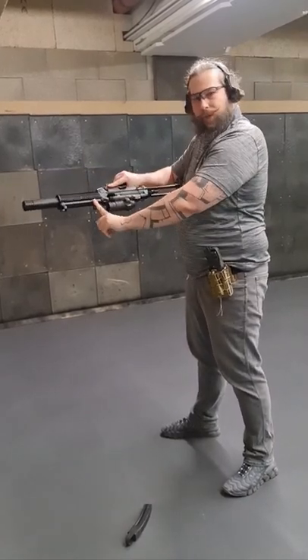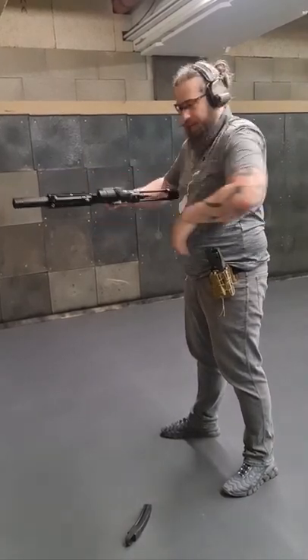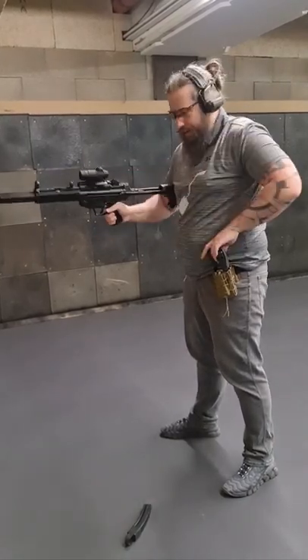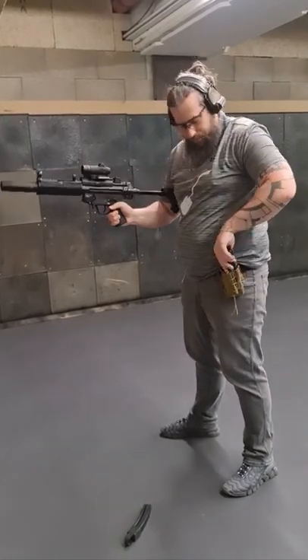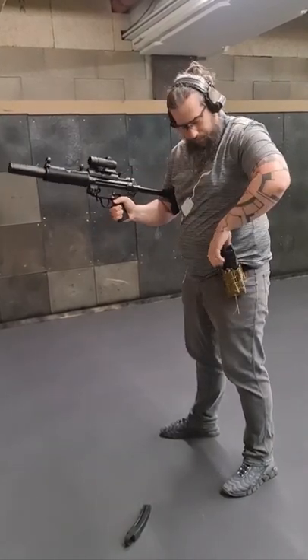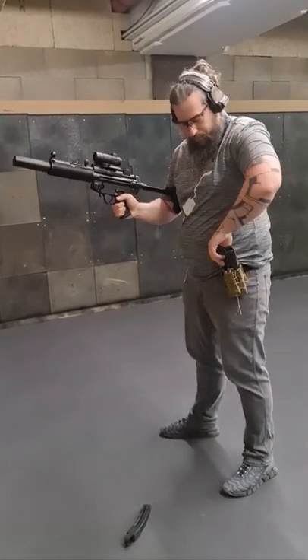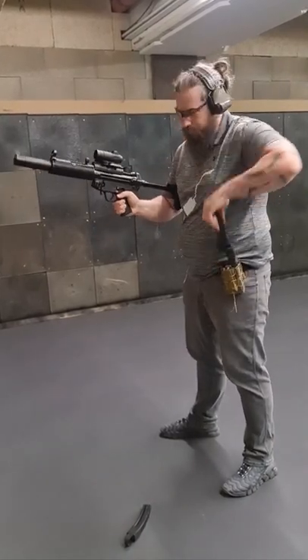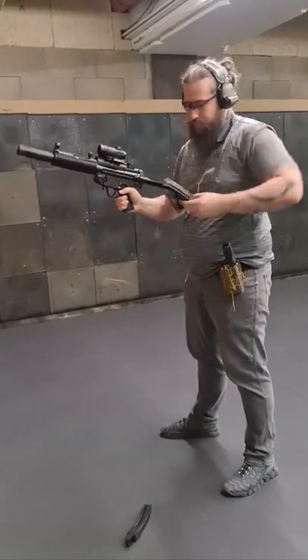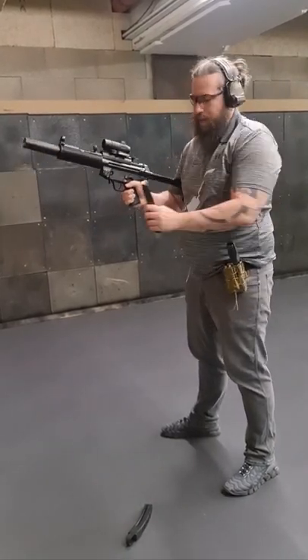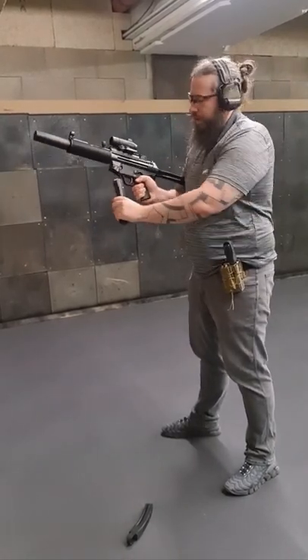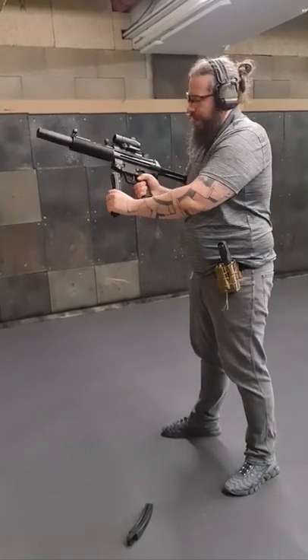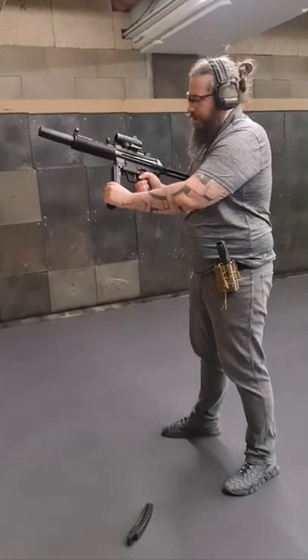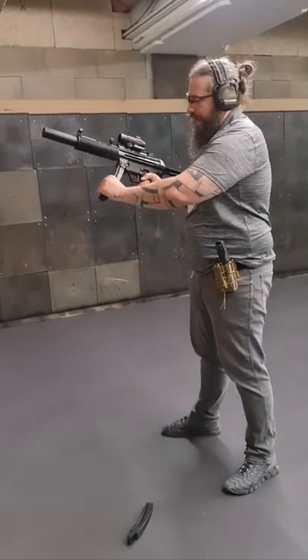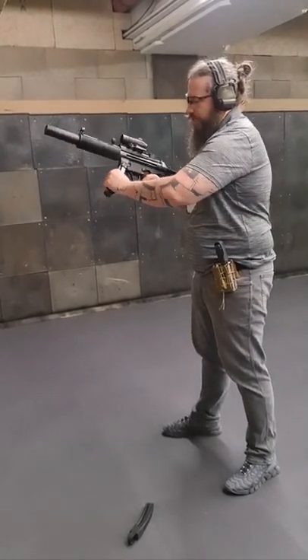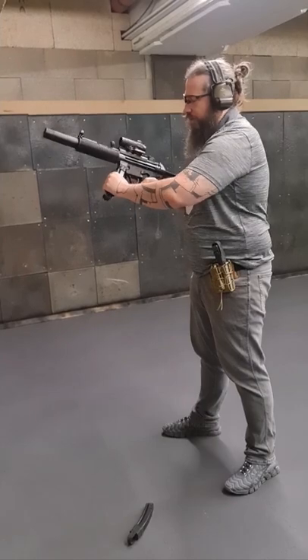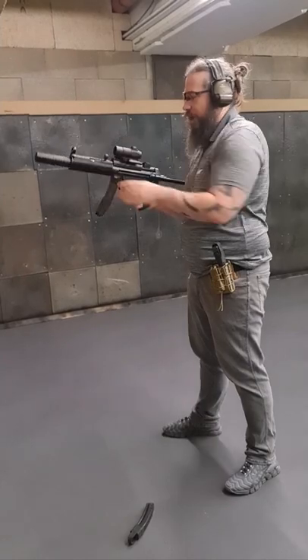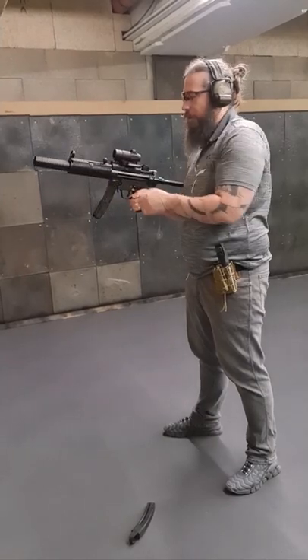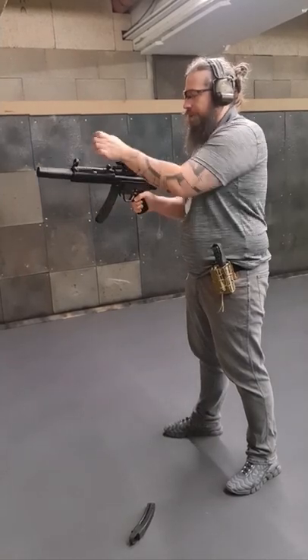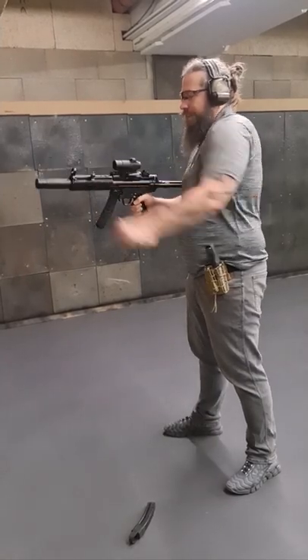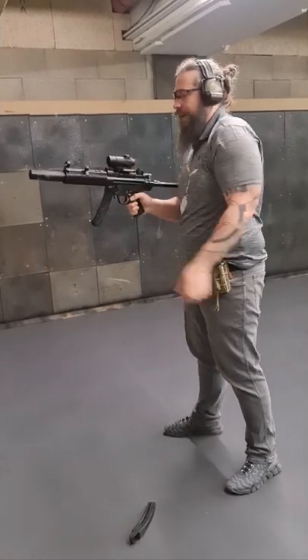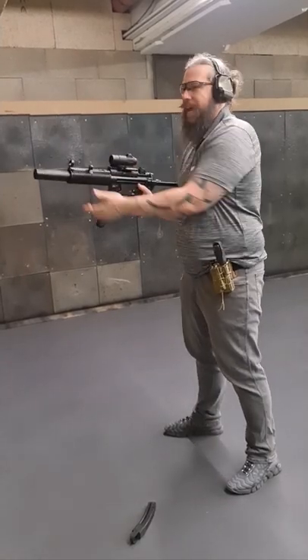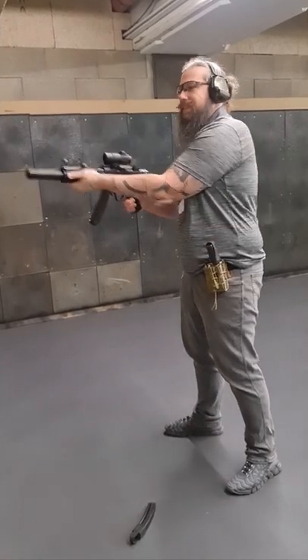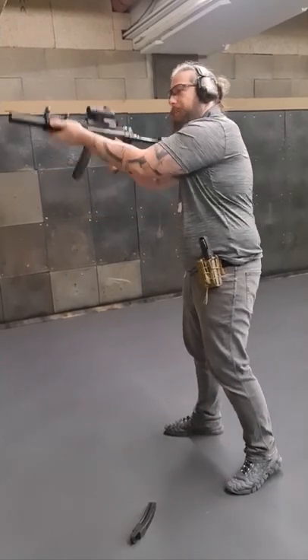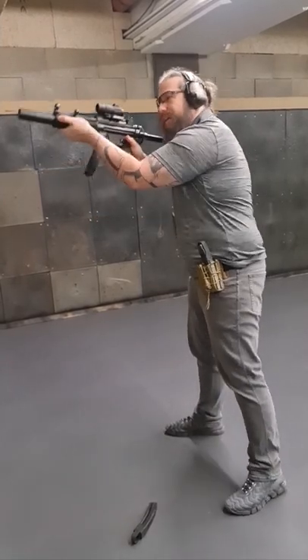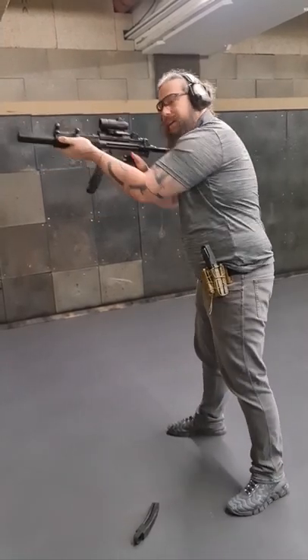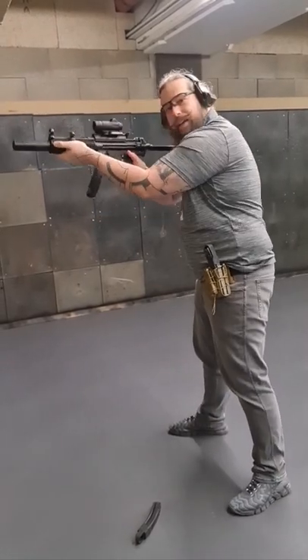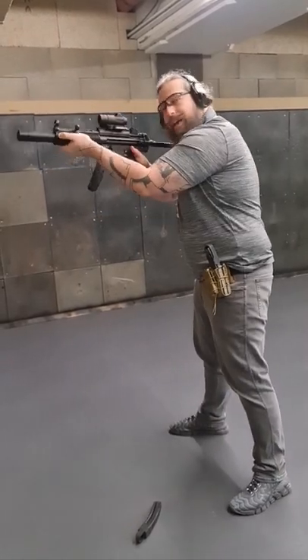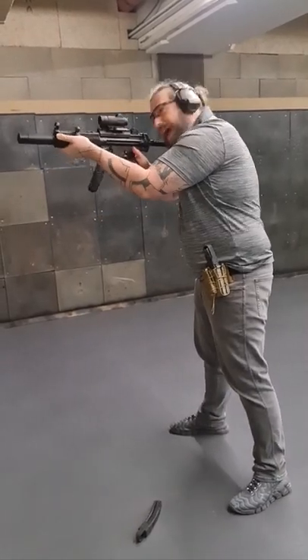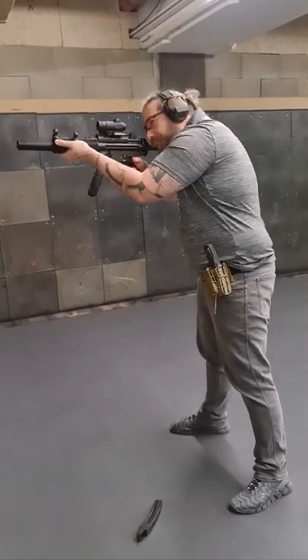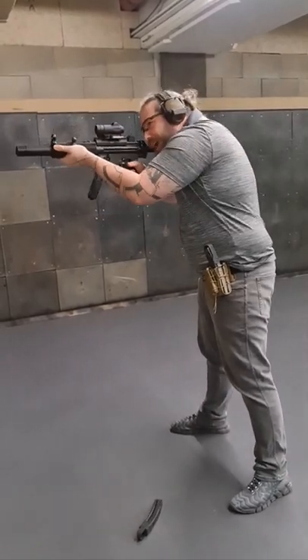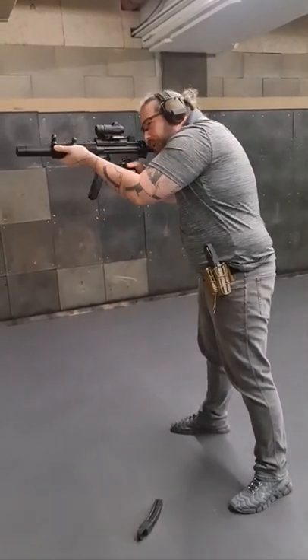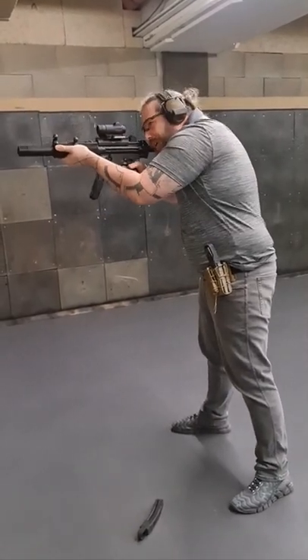Hook it in, take your magazine with the 31 bullets, each case left, and you're ready to roll.